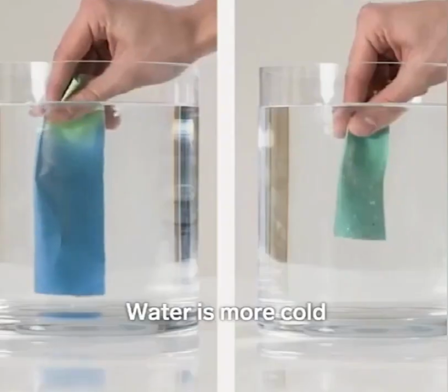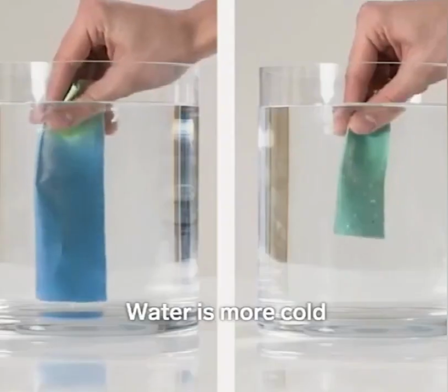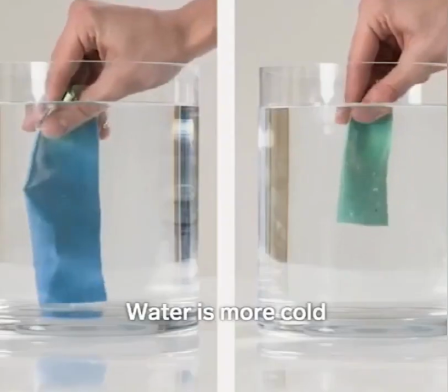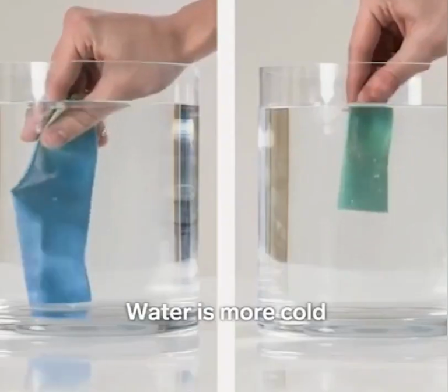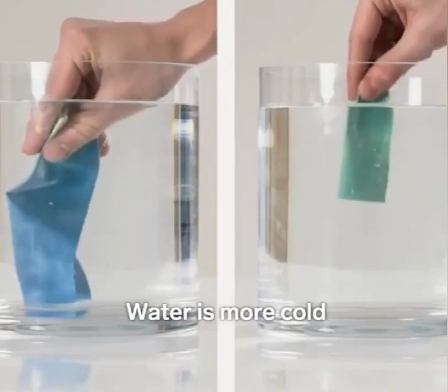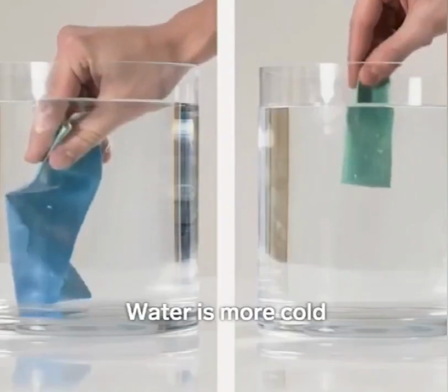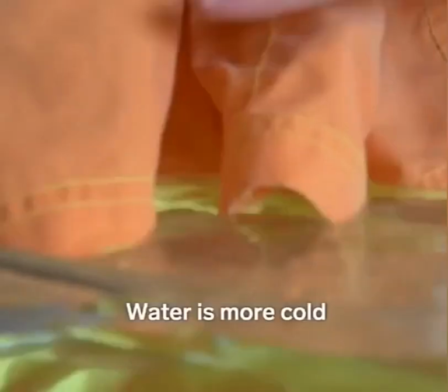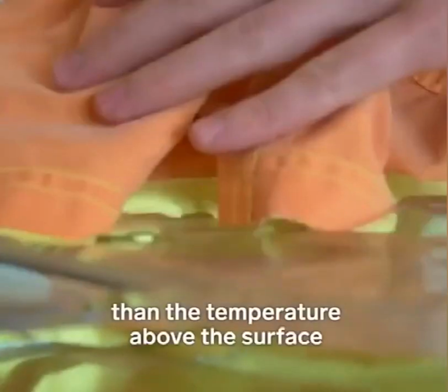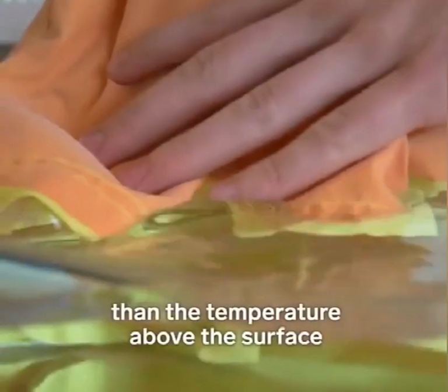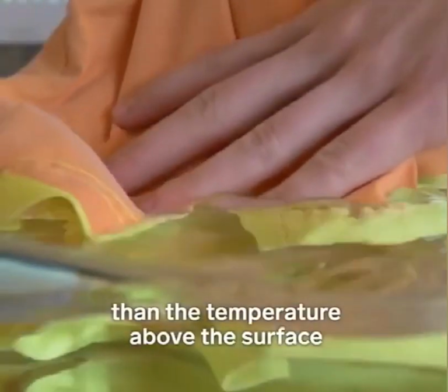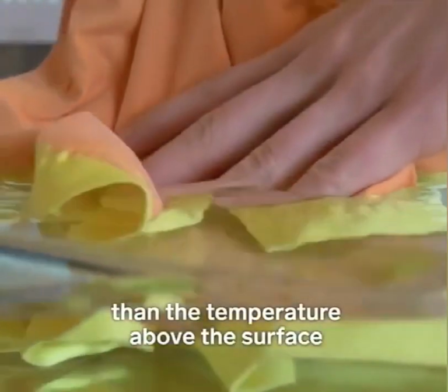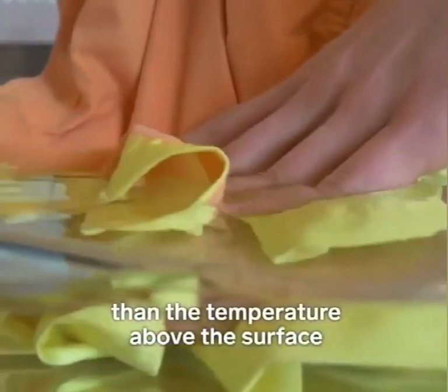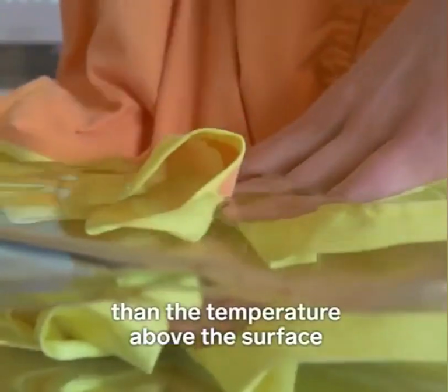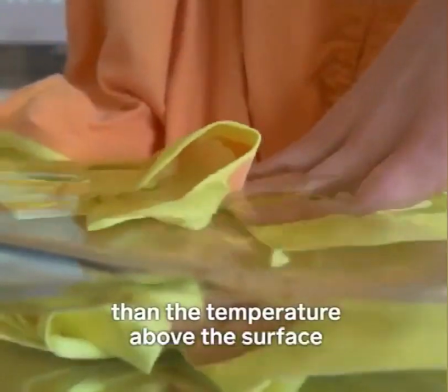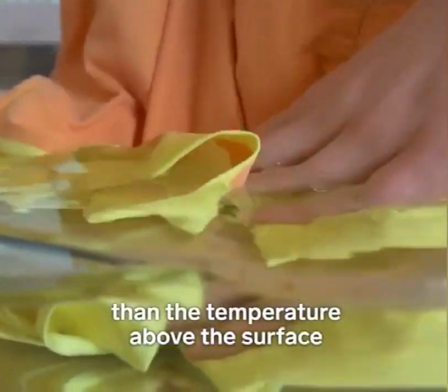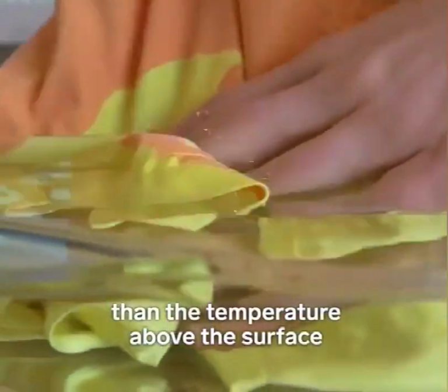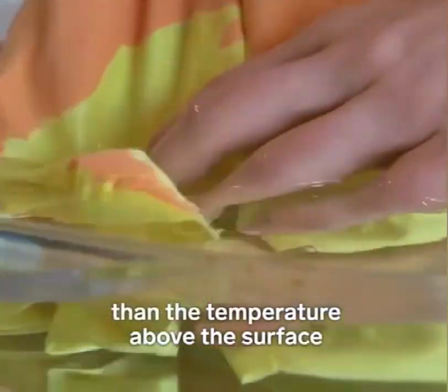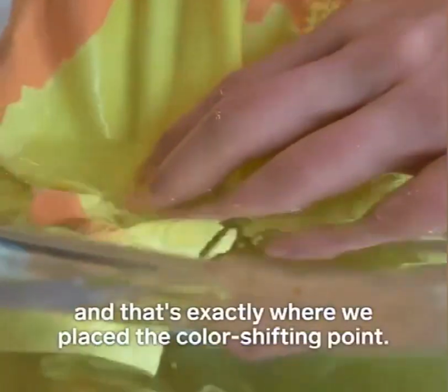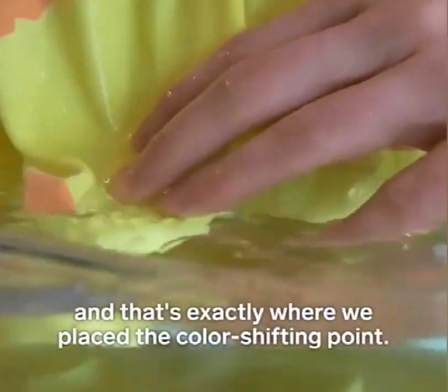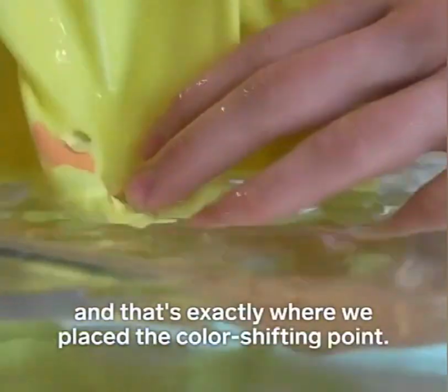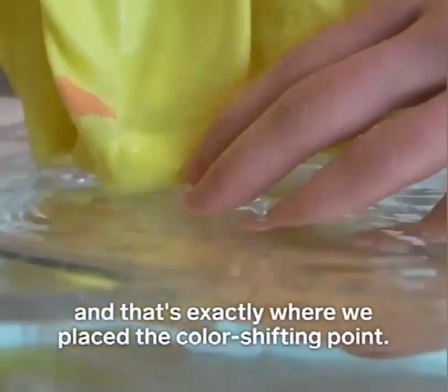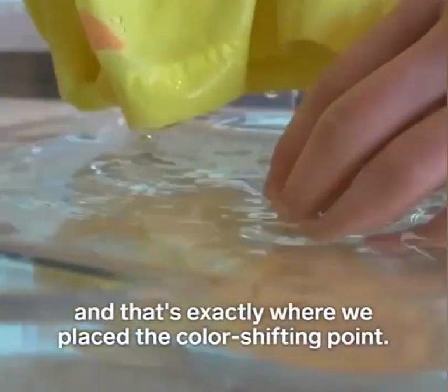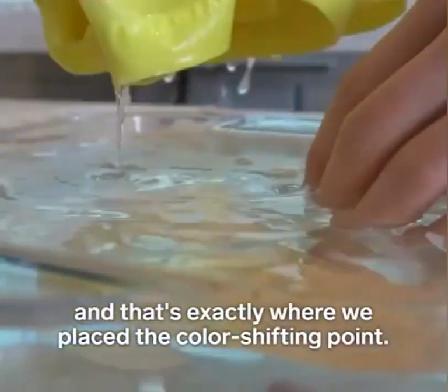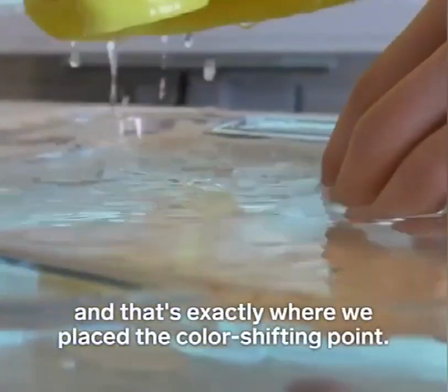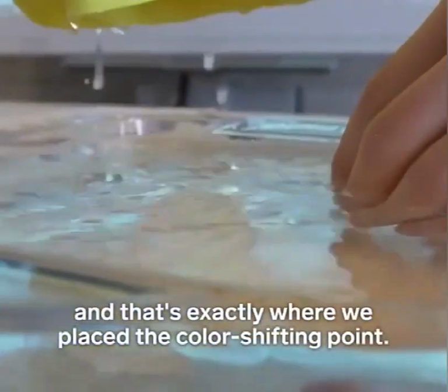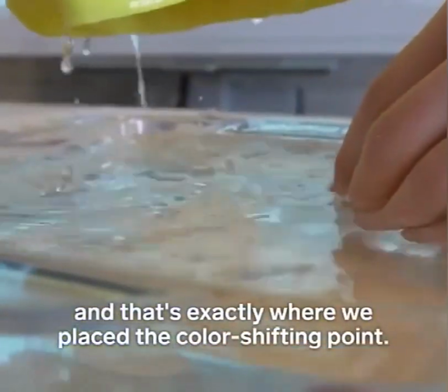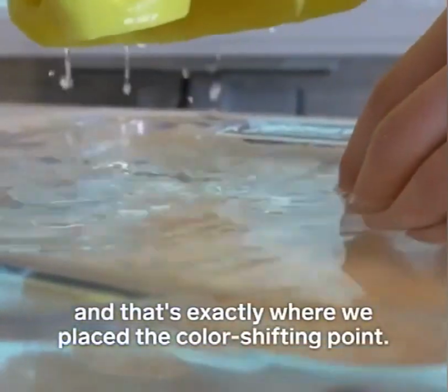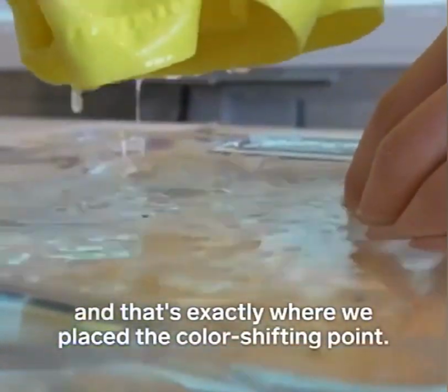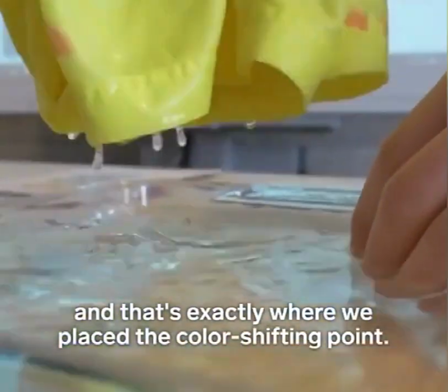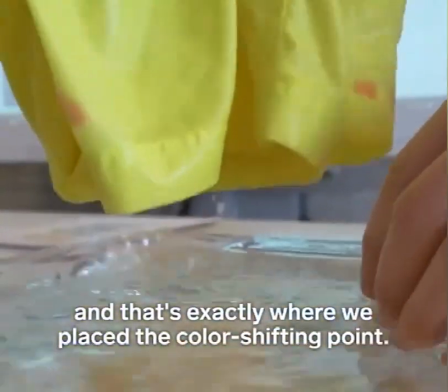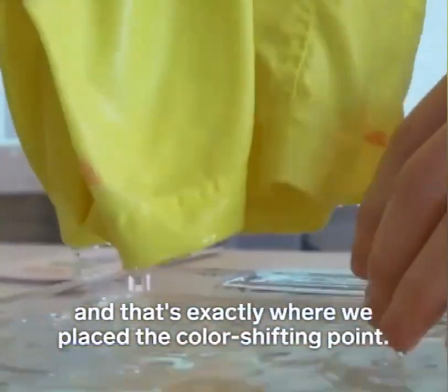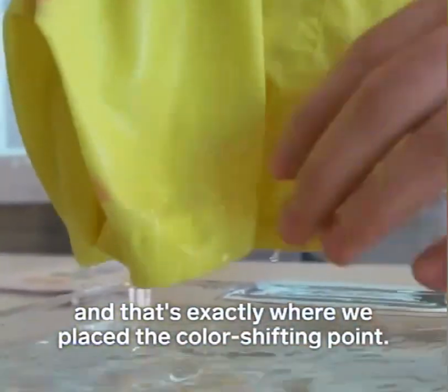Water is more cold than the temperature above the surface — that's exactly where we placed the color shifting point.